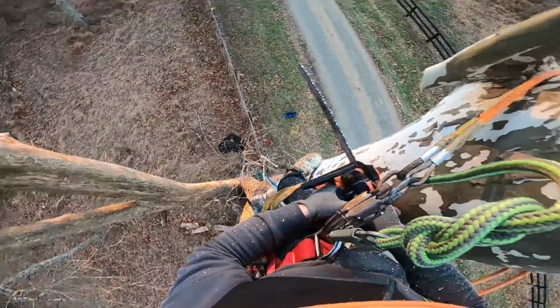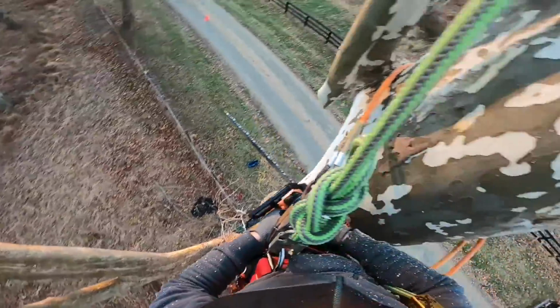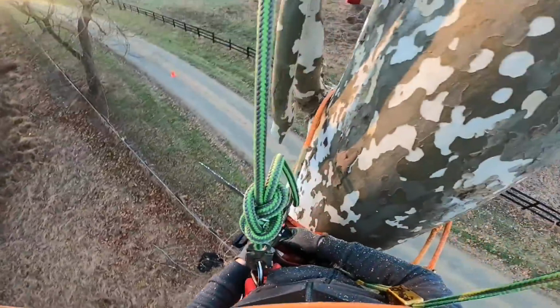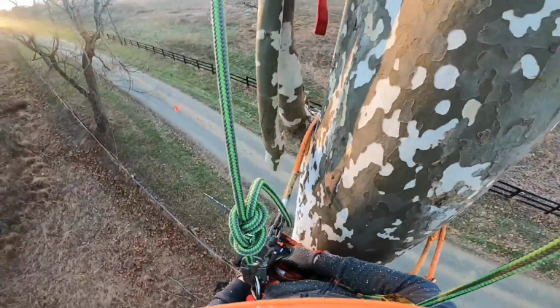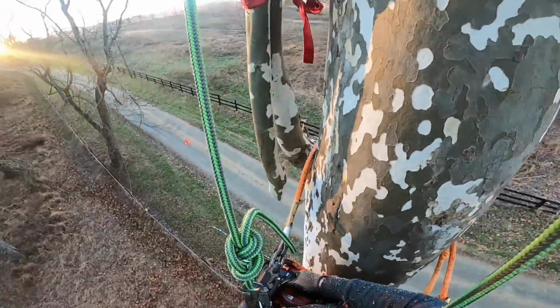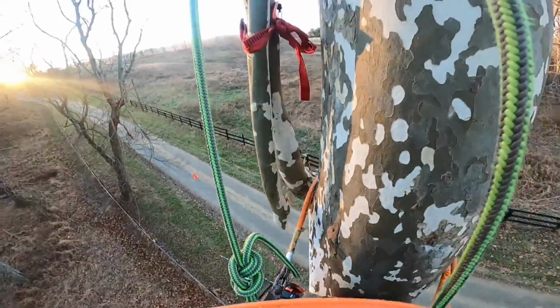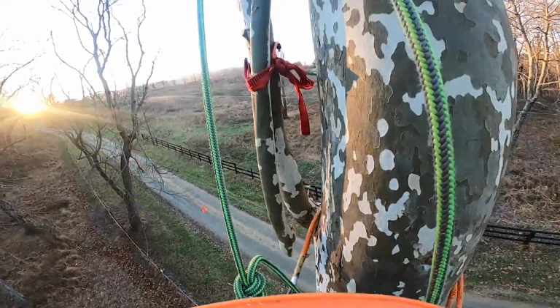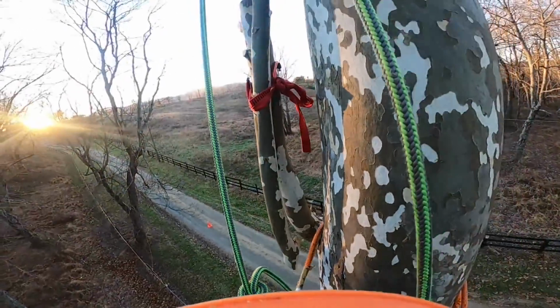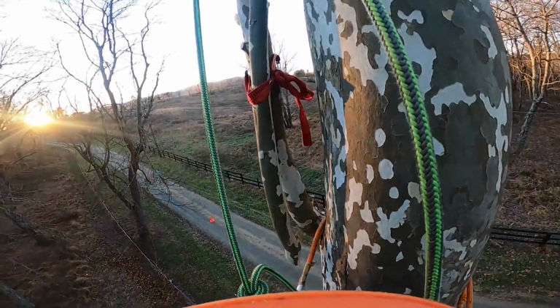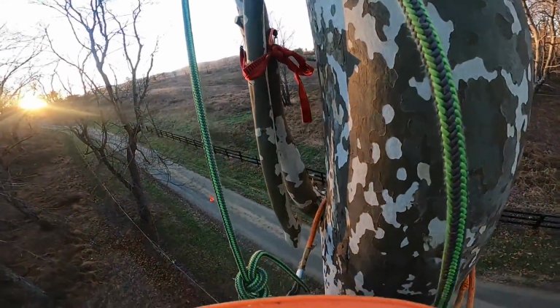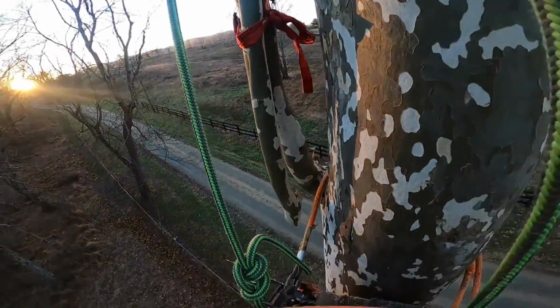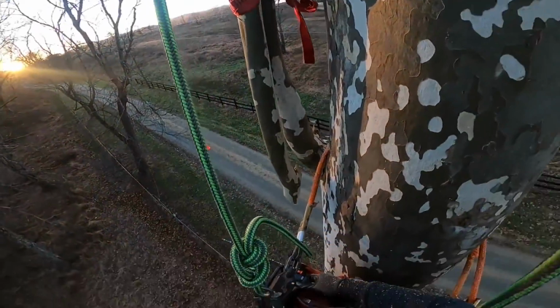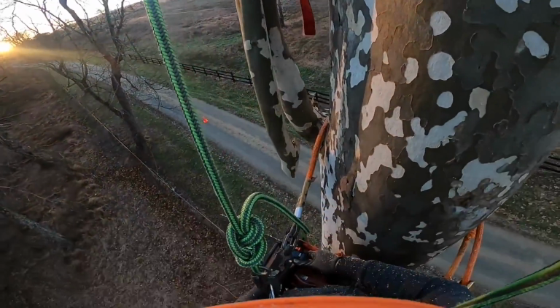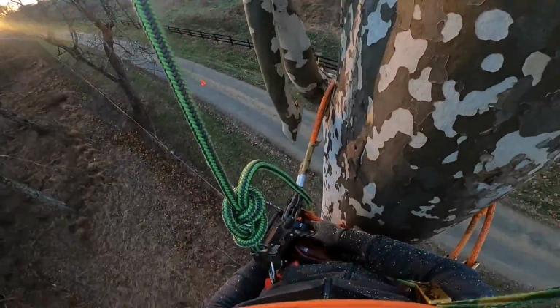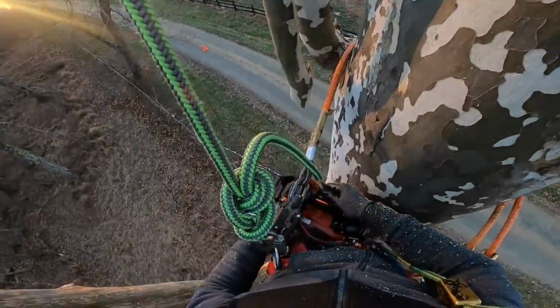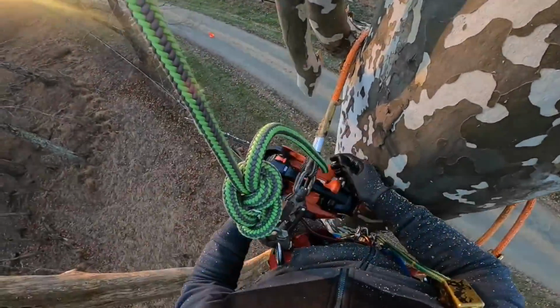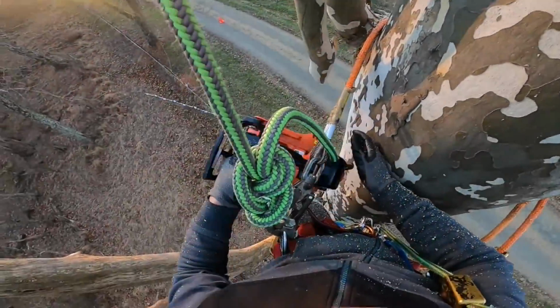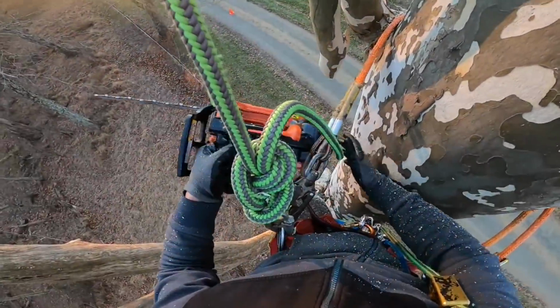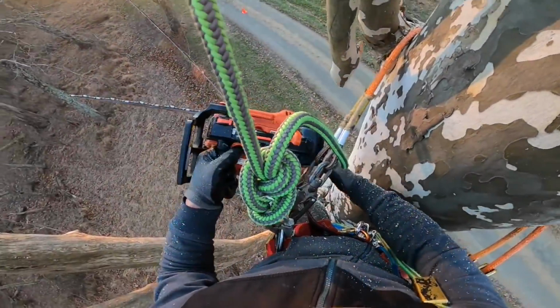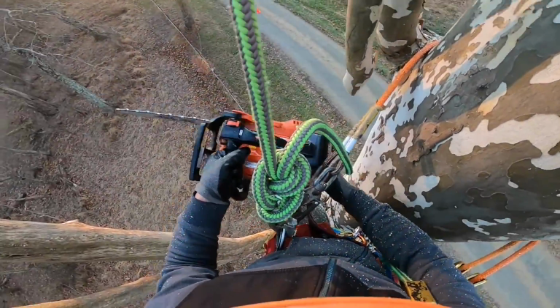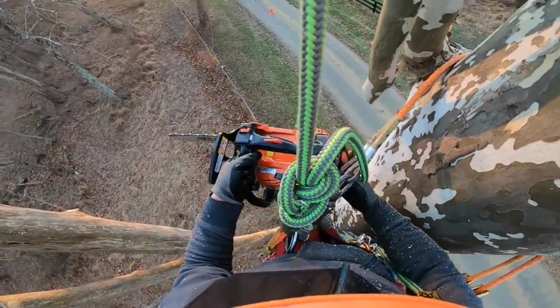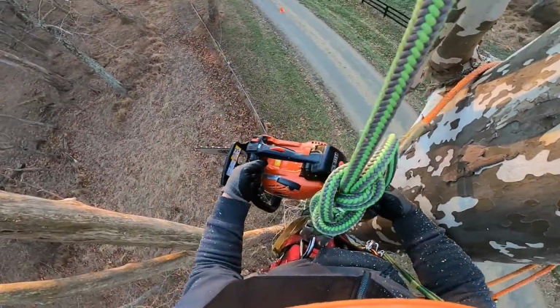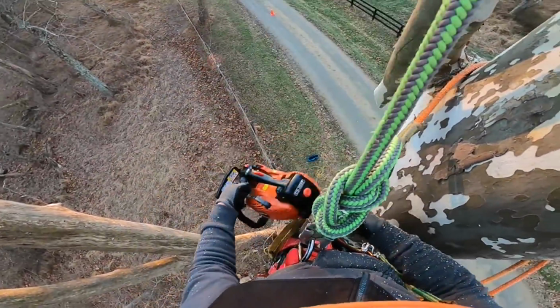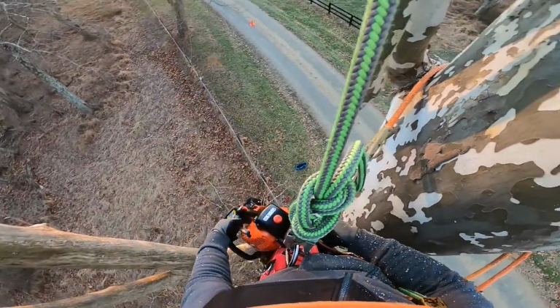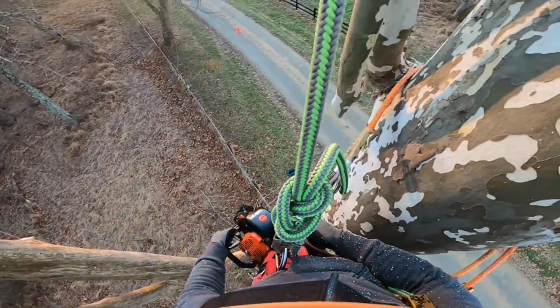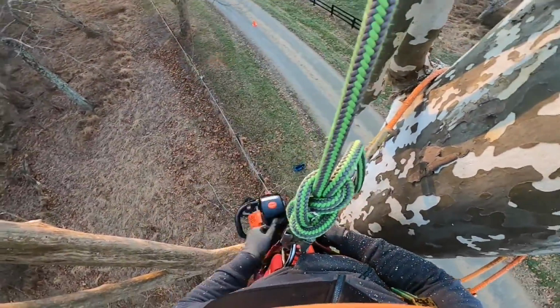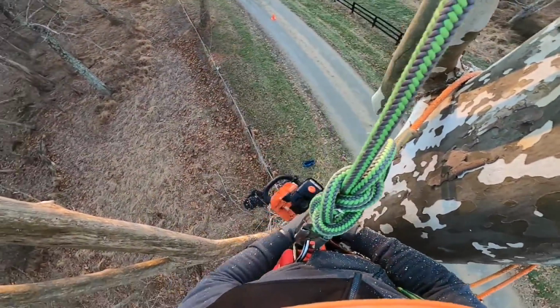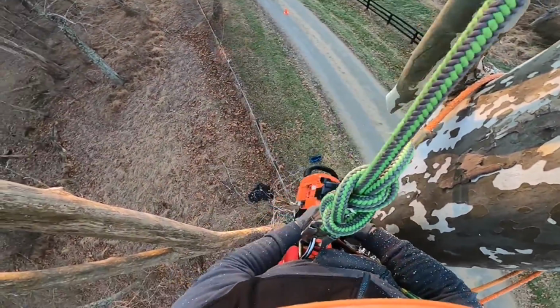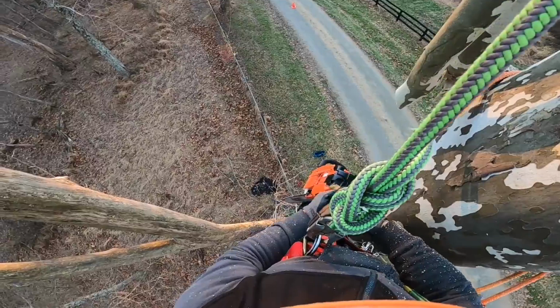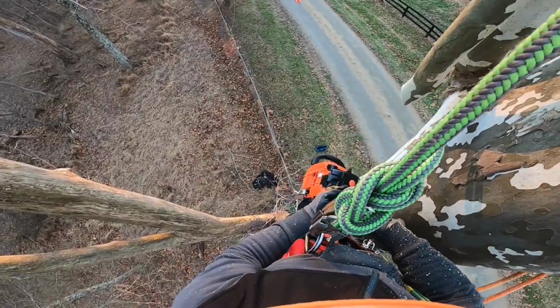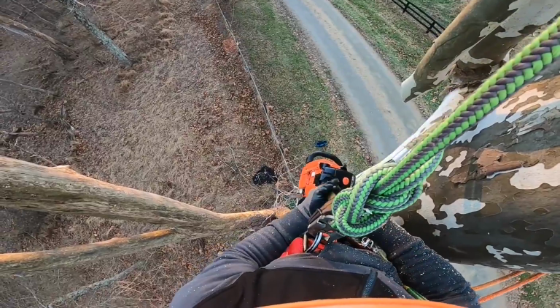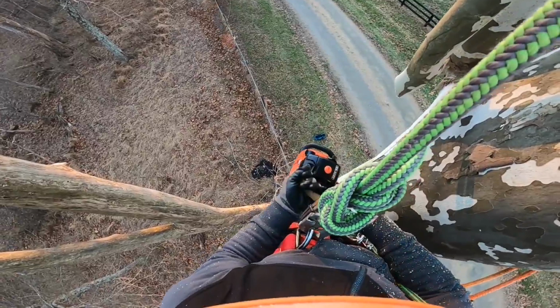Leaned against the fence, but didn't hit it. Whew. Nice, nice, nice, nice, nice.